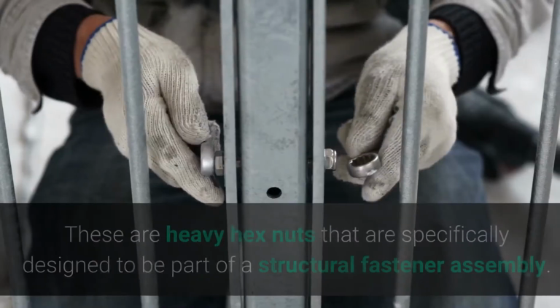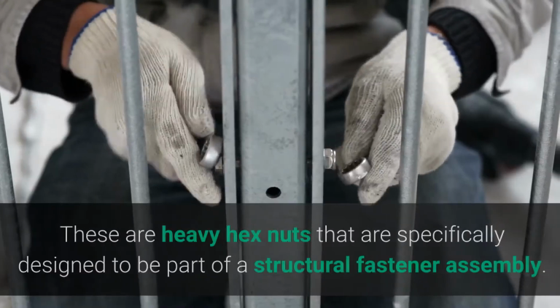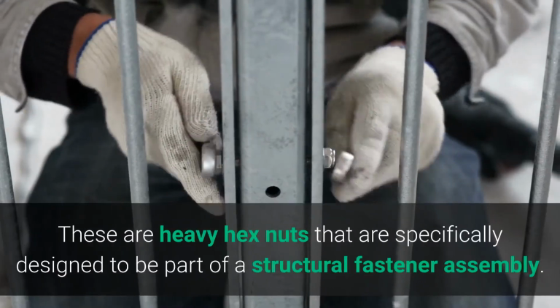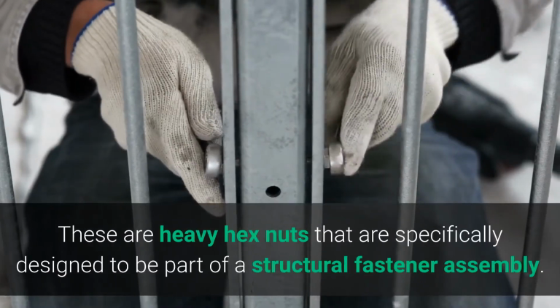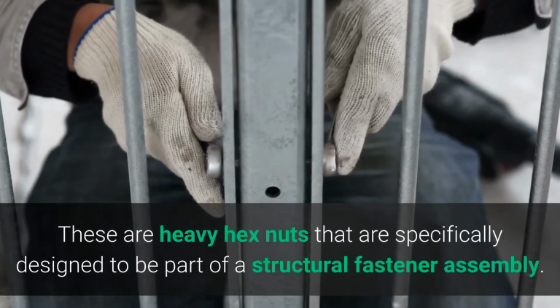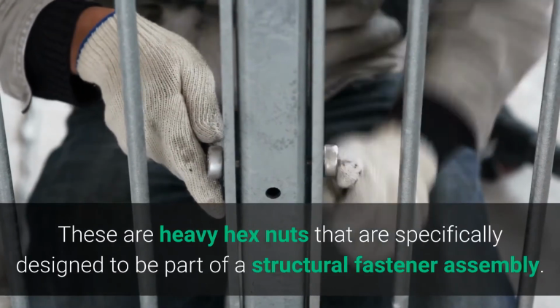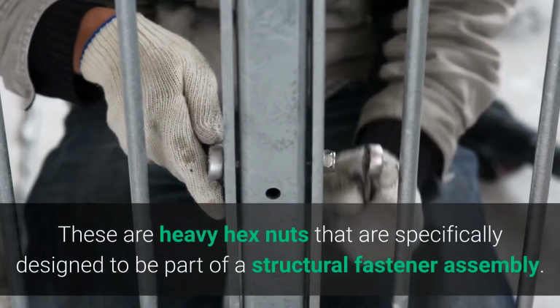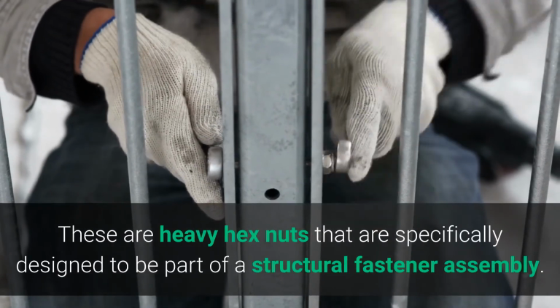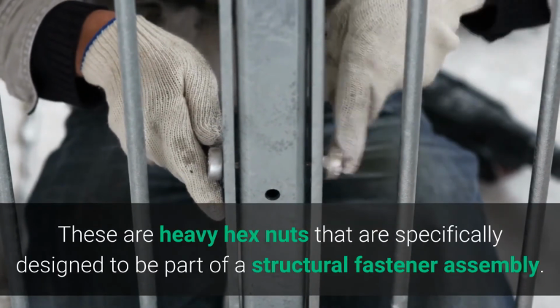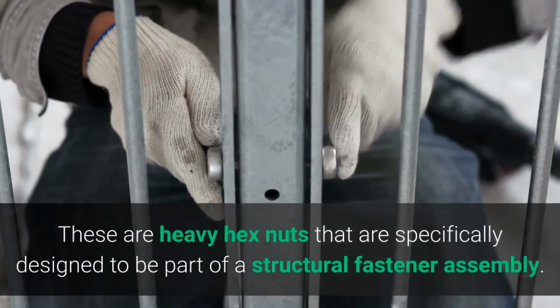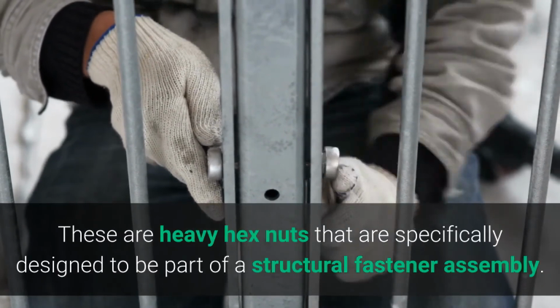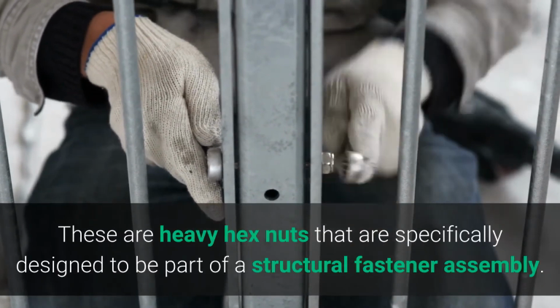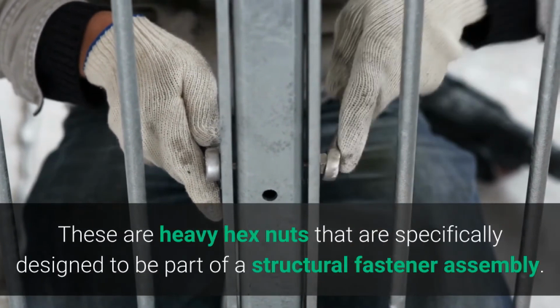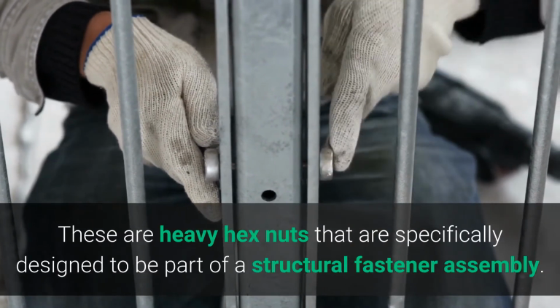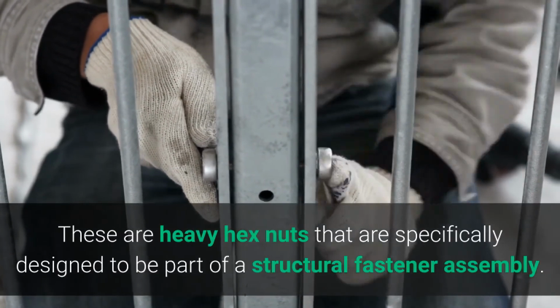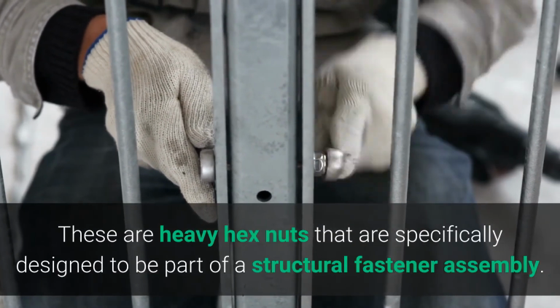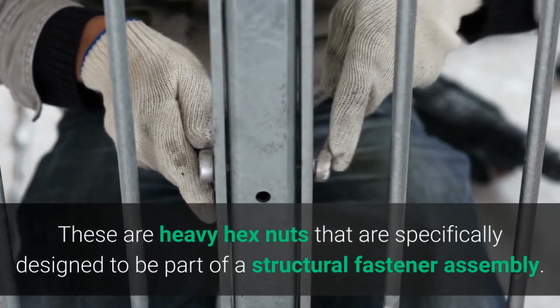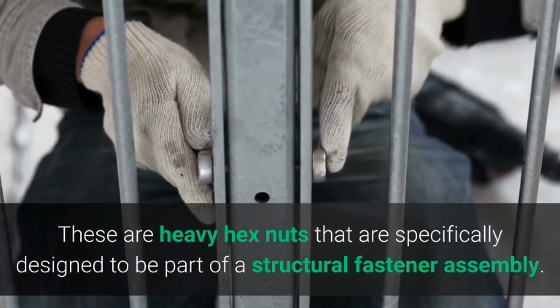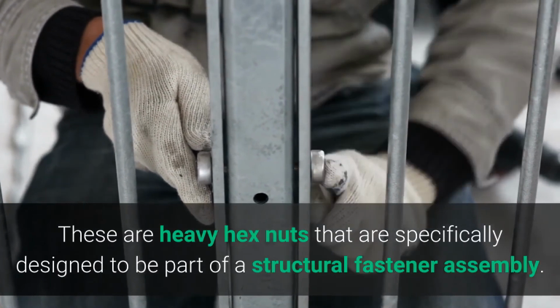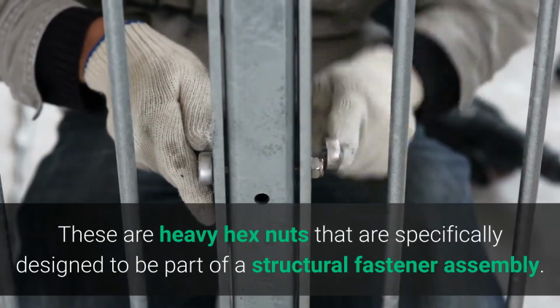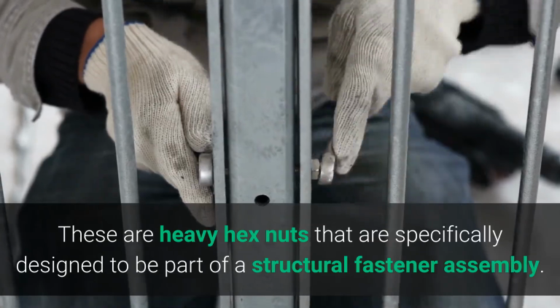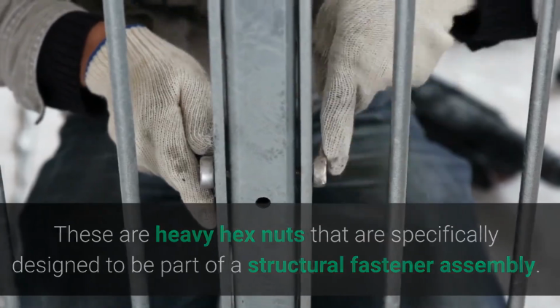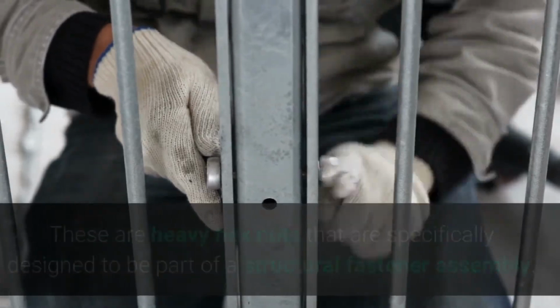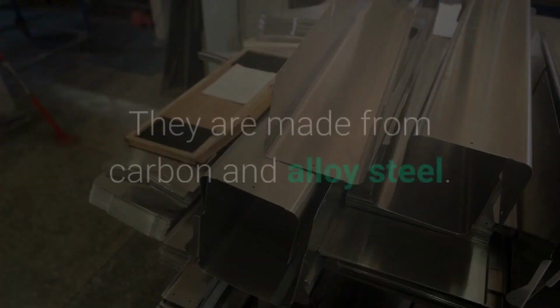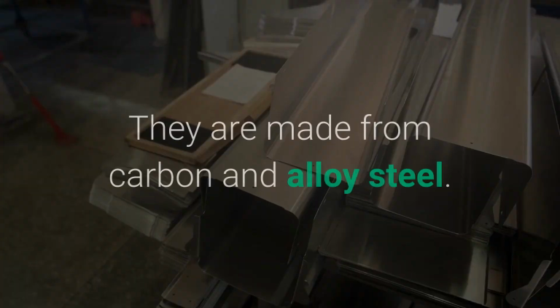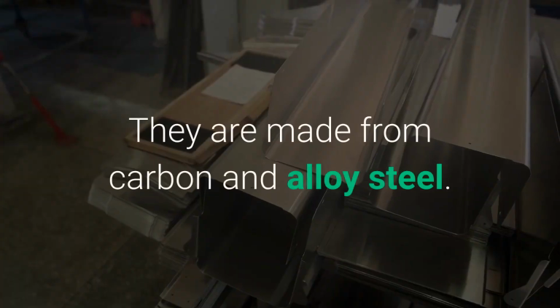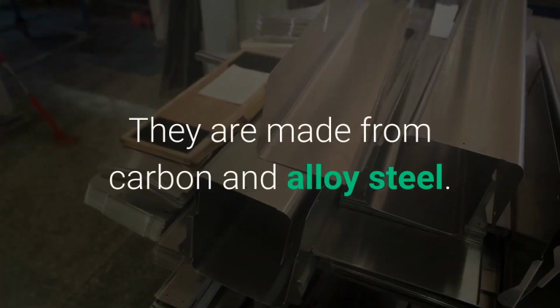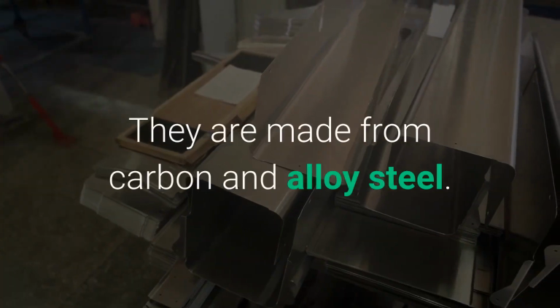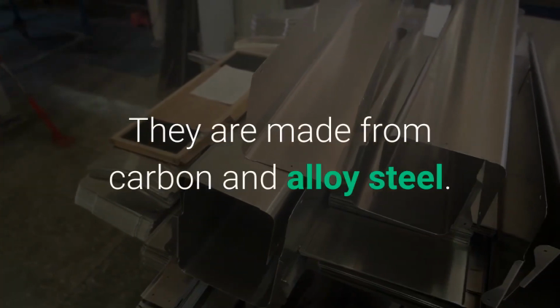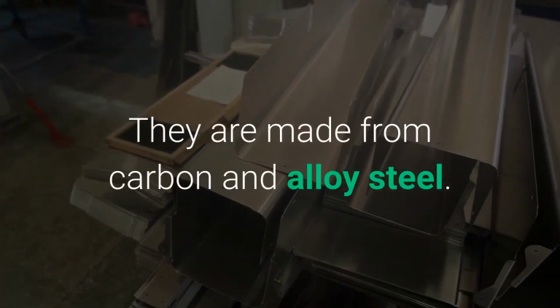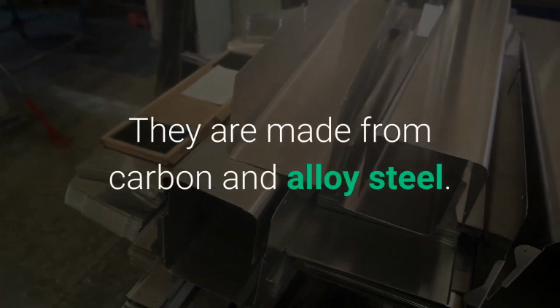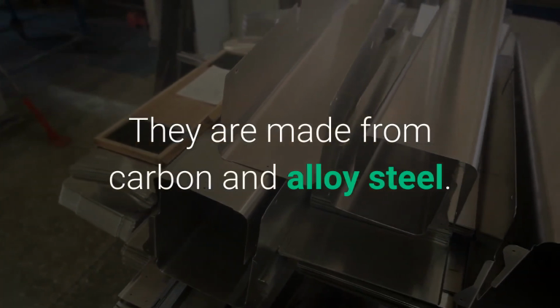These are heavy hex nuts that are specifically designed to be part of a structural fastener assembly. They are made from carbon and alloy steel.